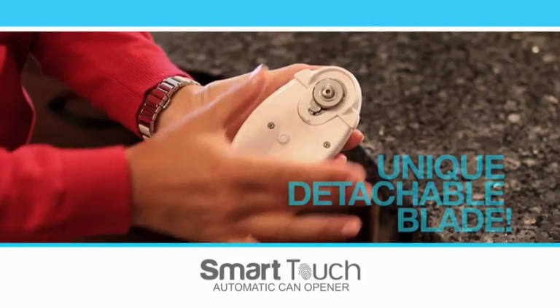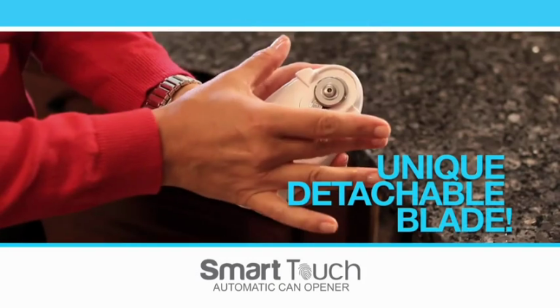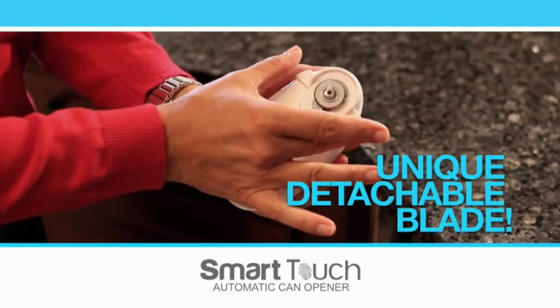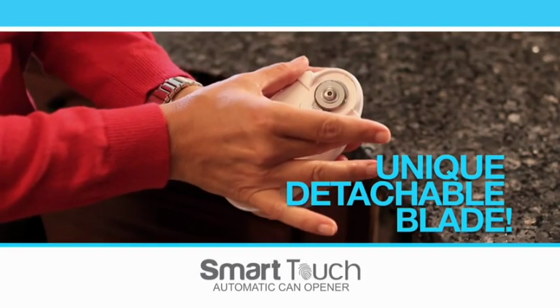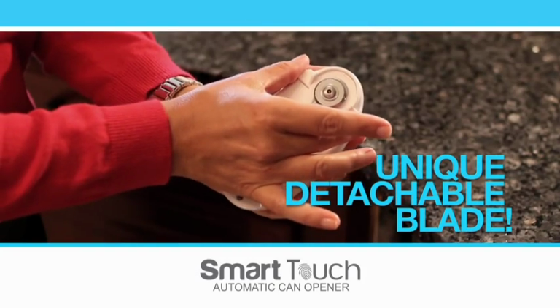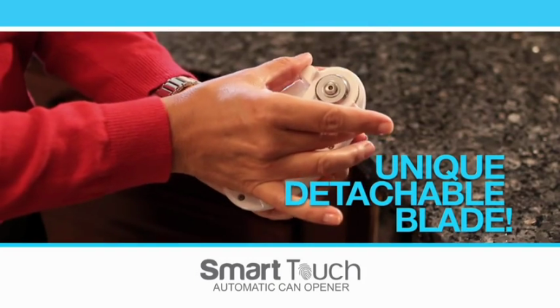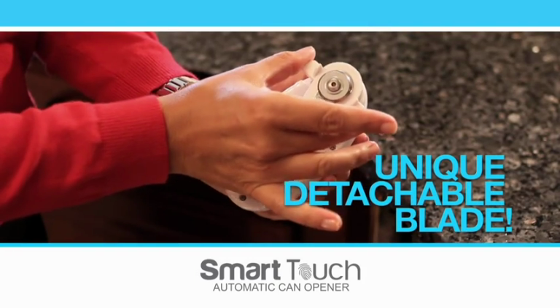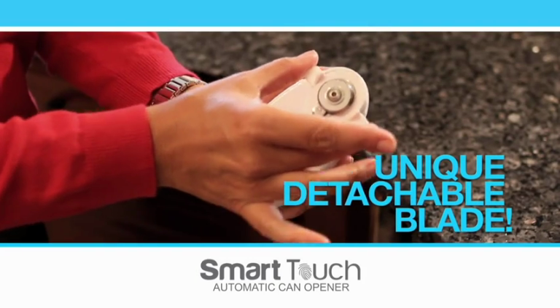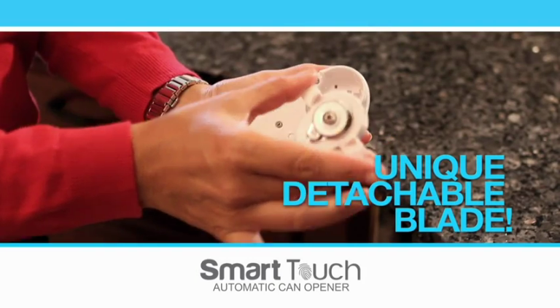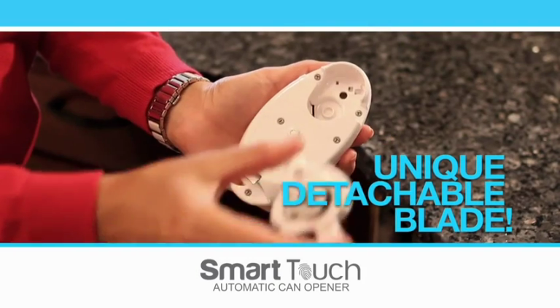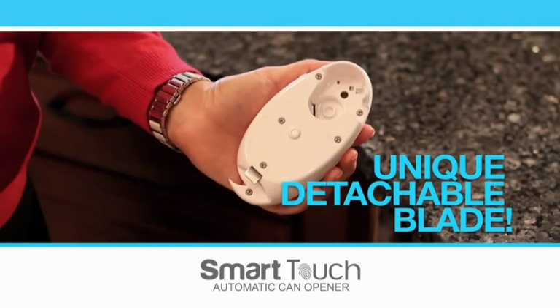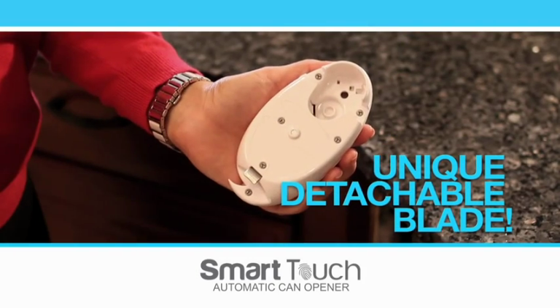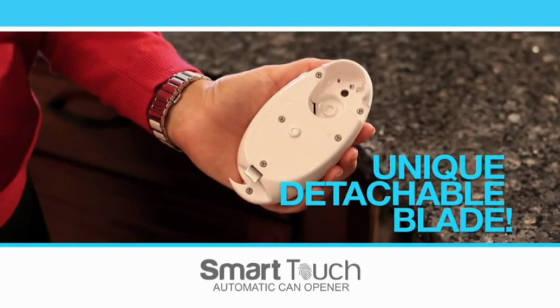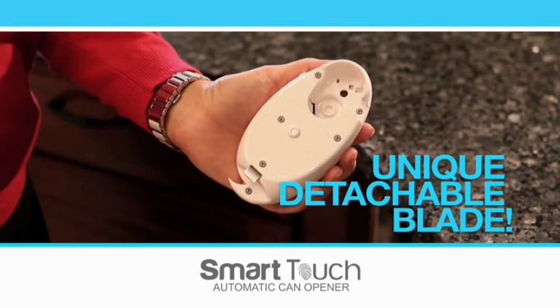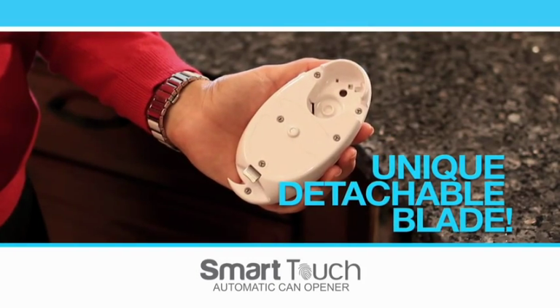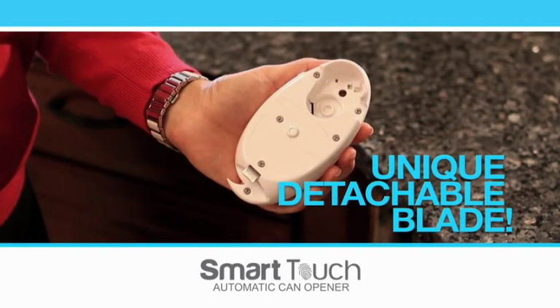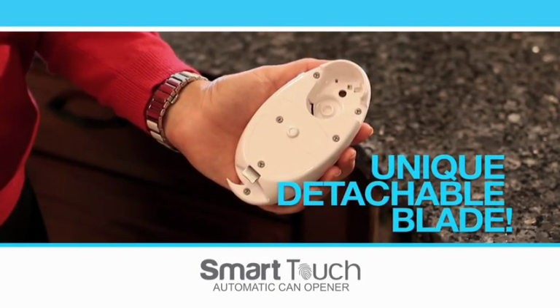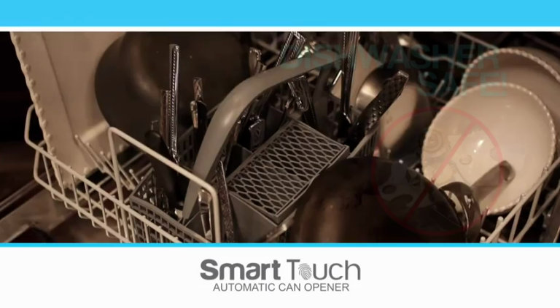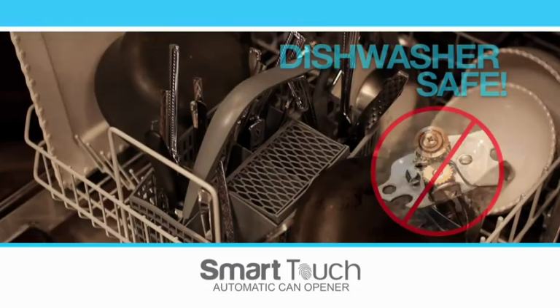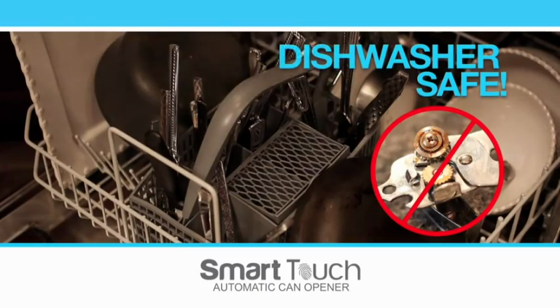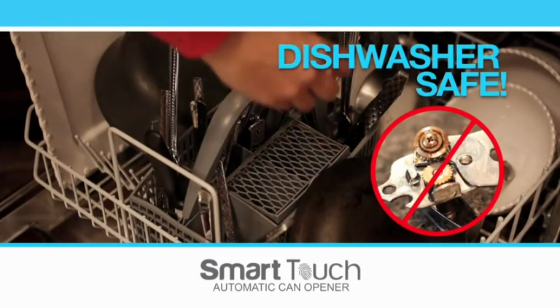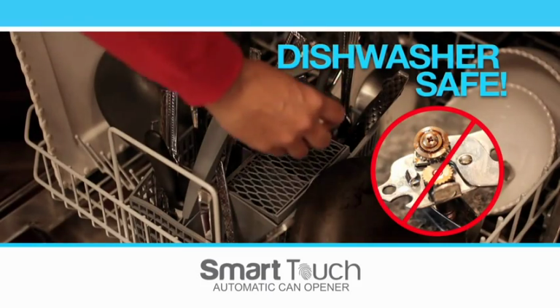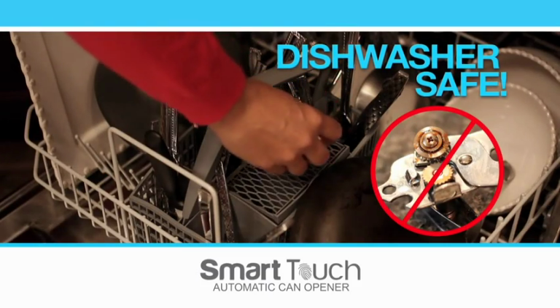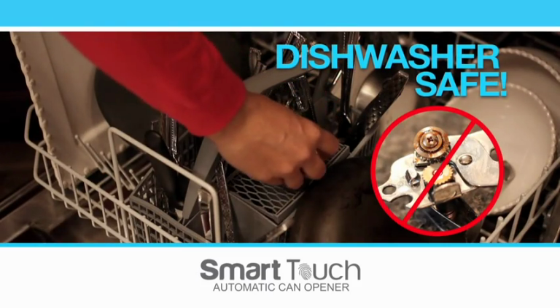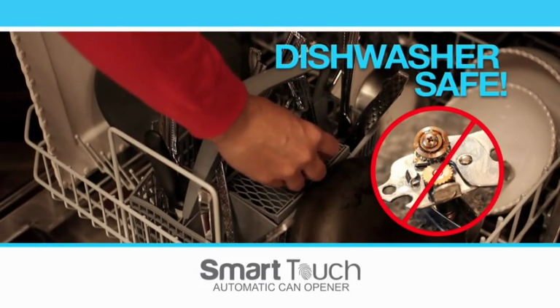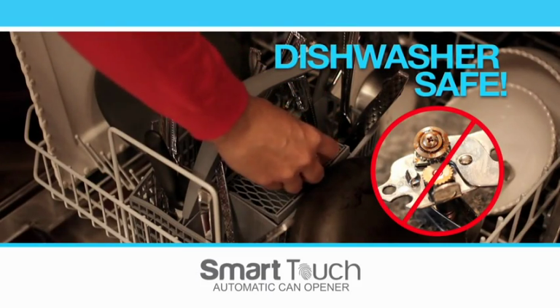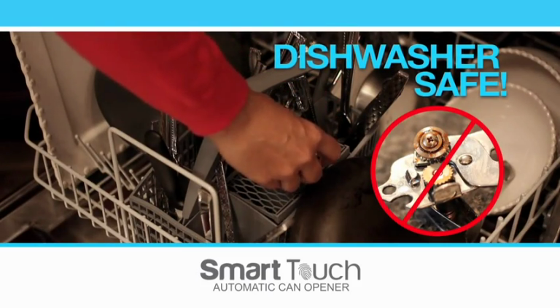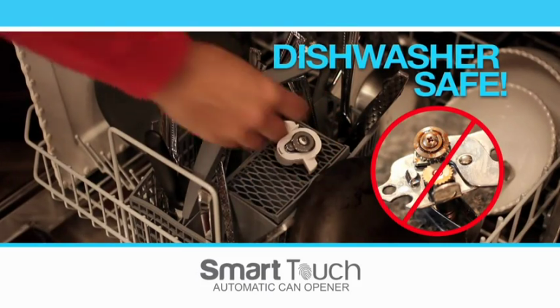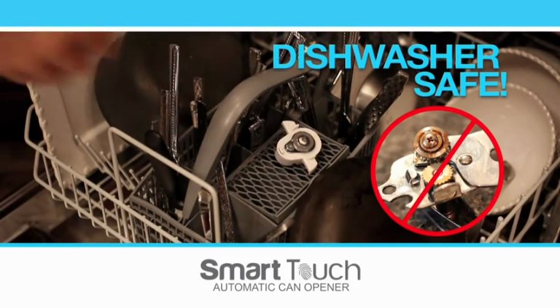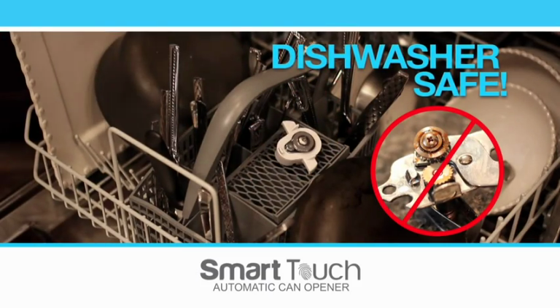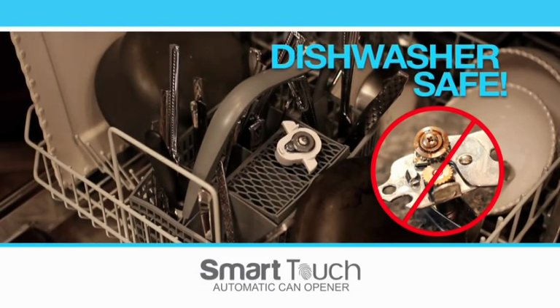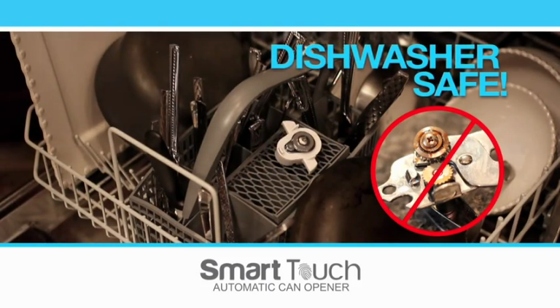Smart Touch is easy to clean with its unique detachable blade. Finally, an opener you can sanitize in the dishwasher.